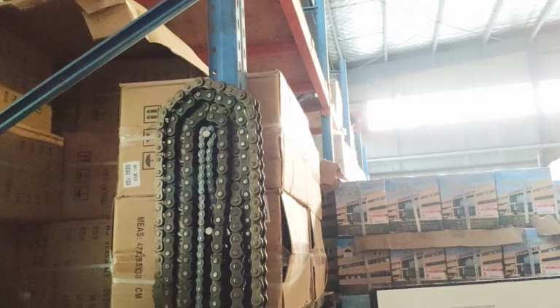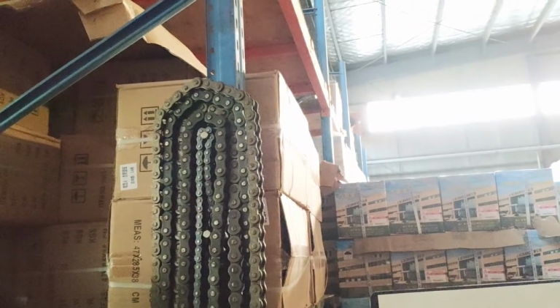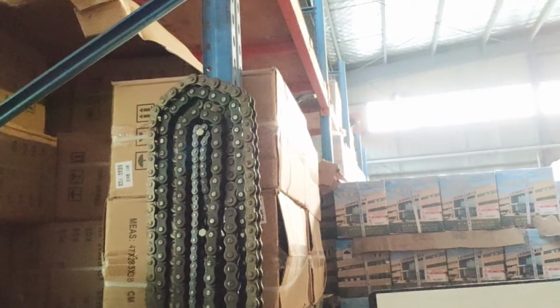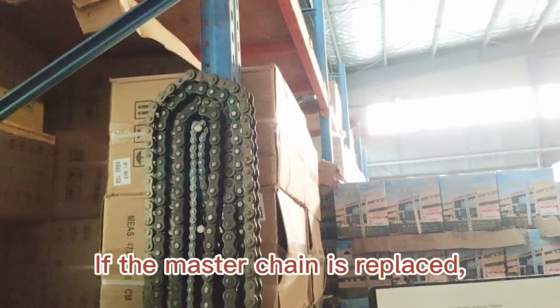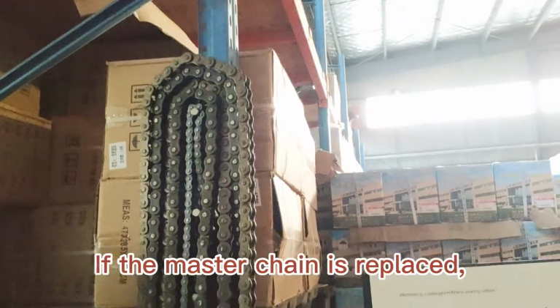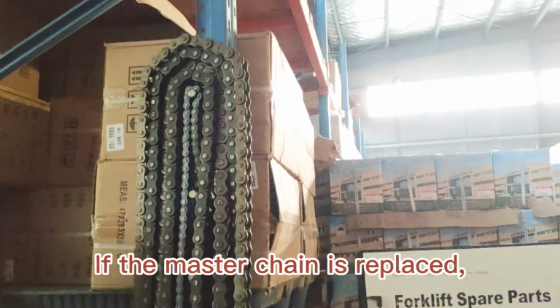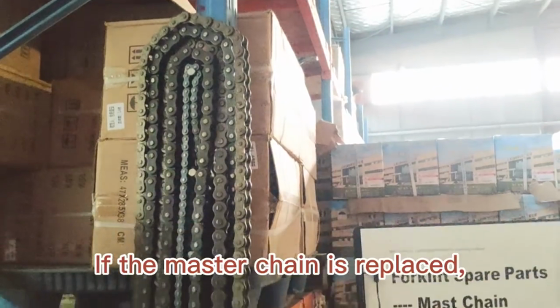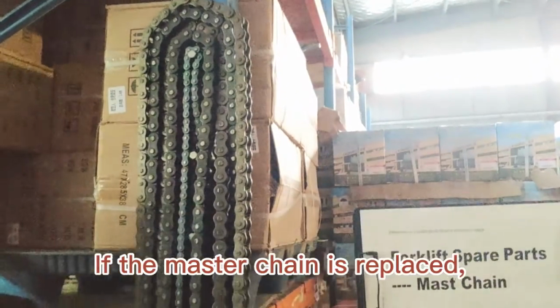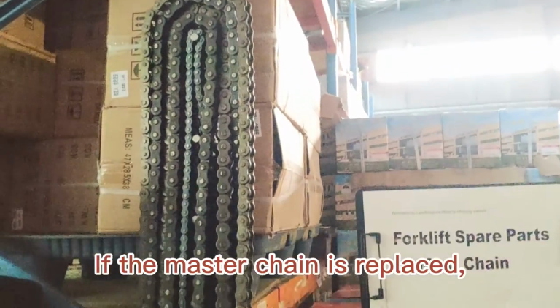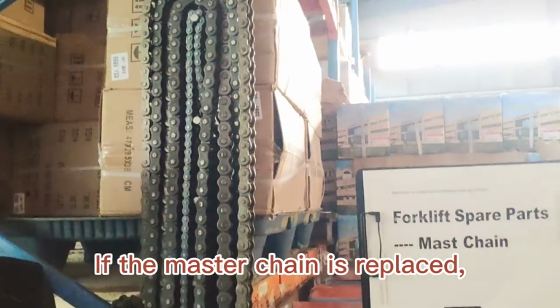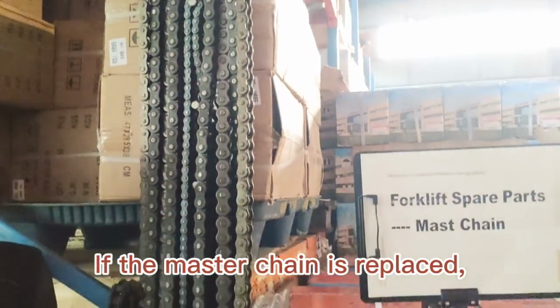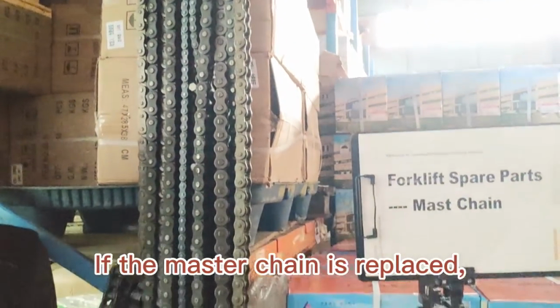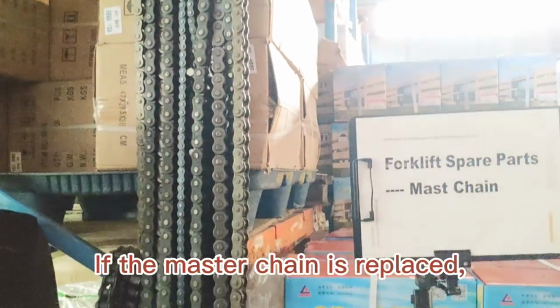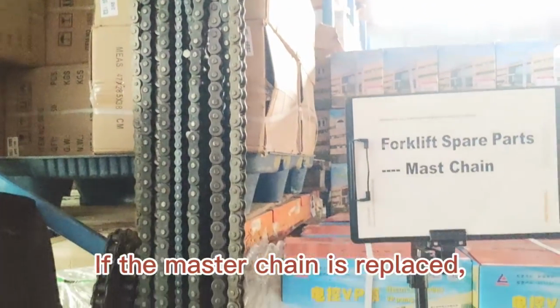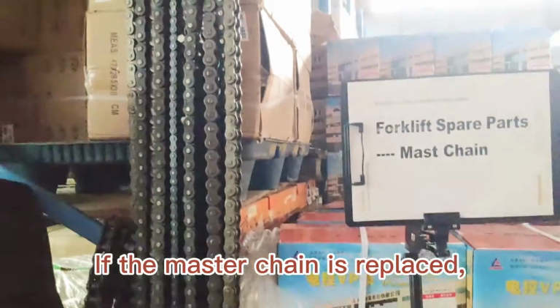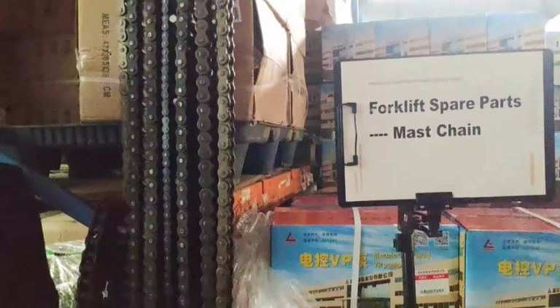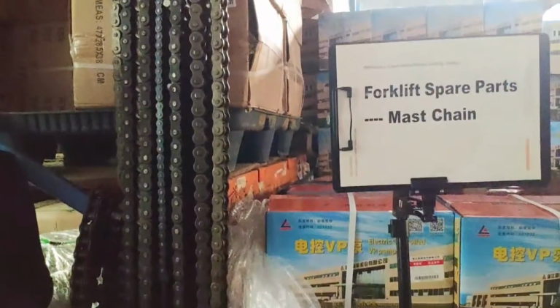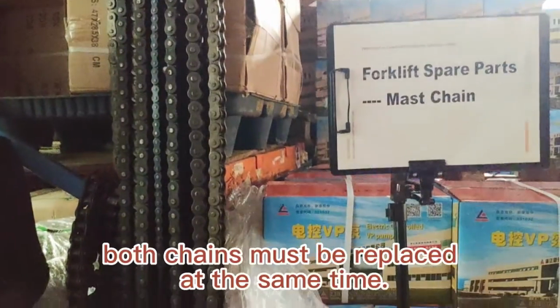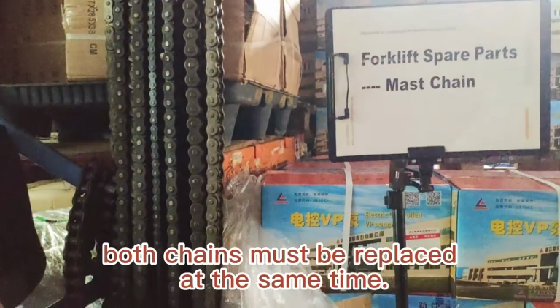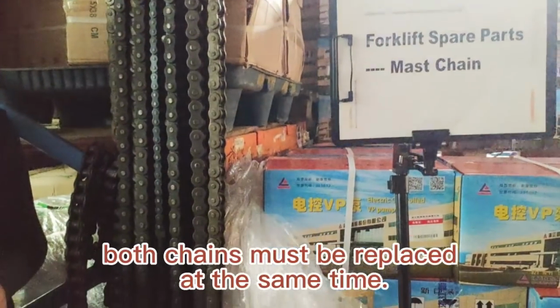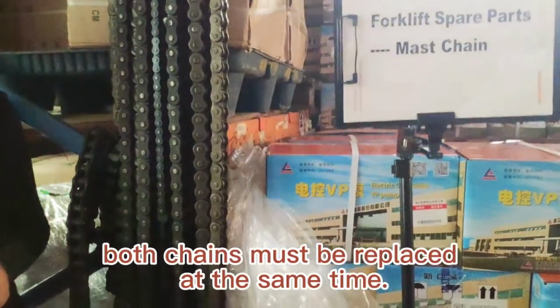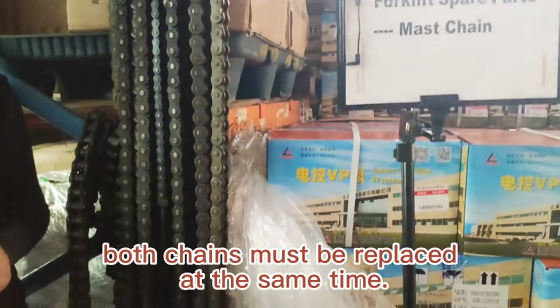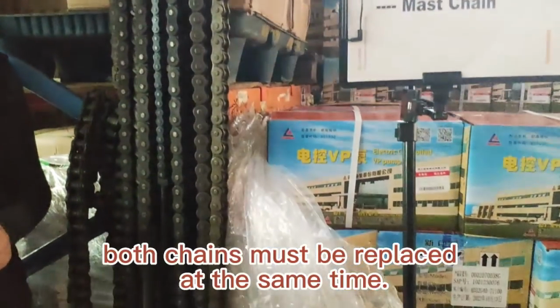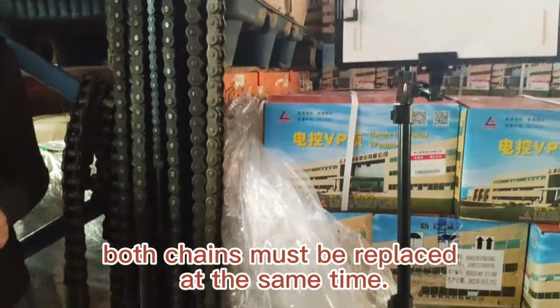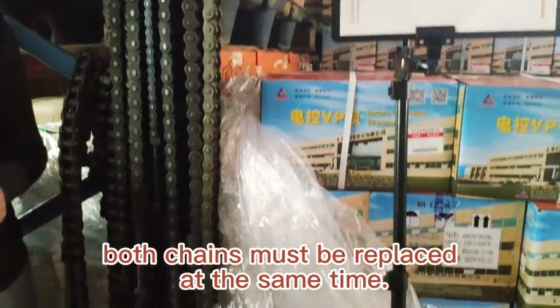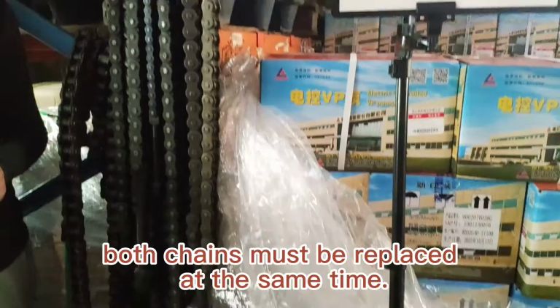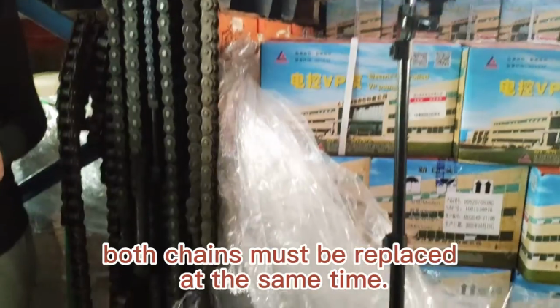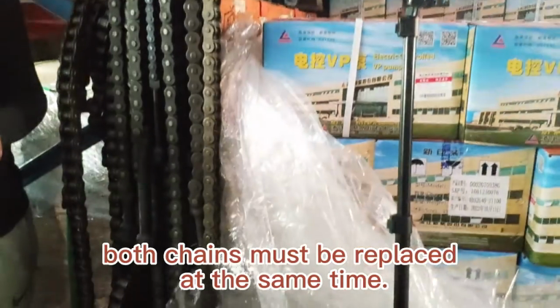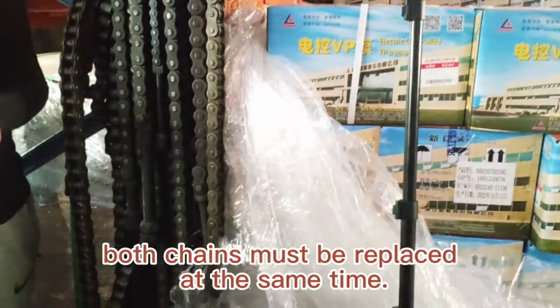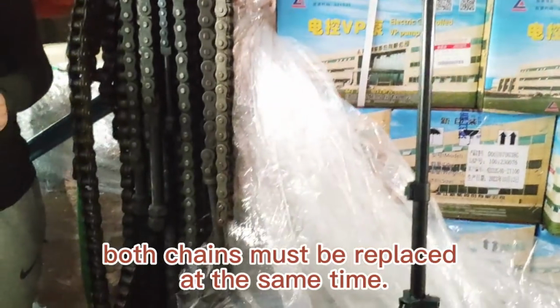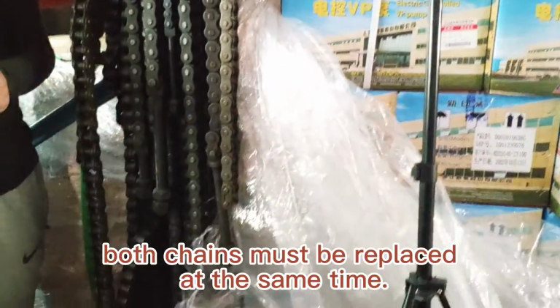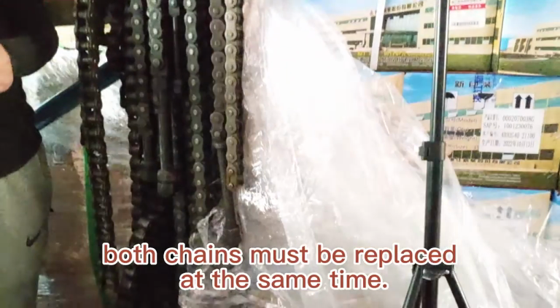If the master chain is replaced, both chains must be replaced at the same time.